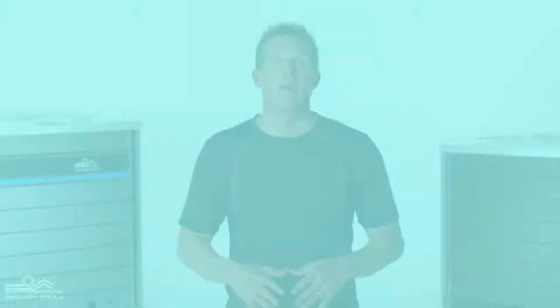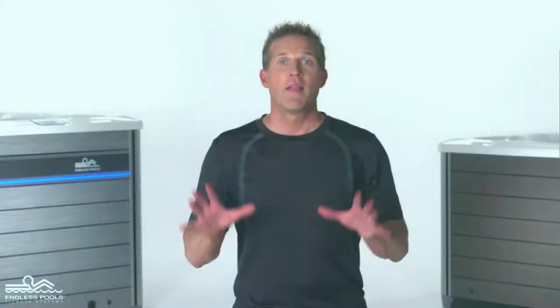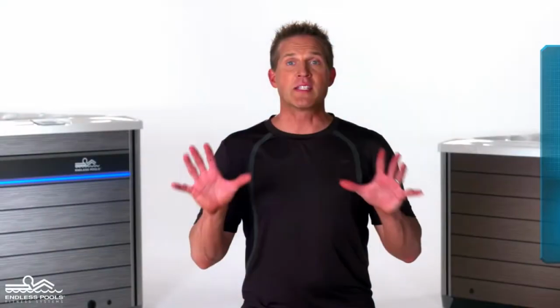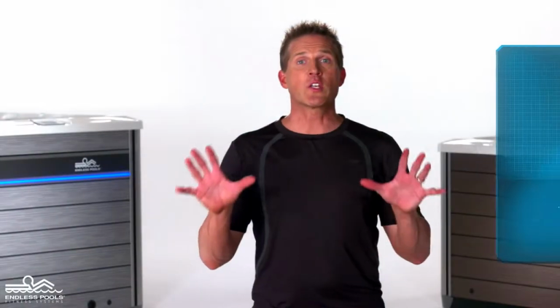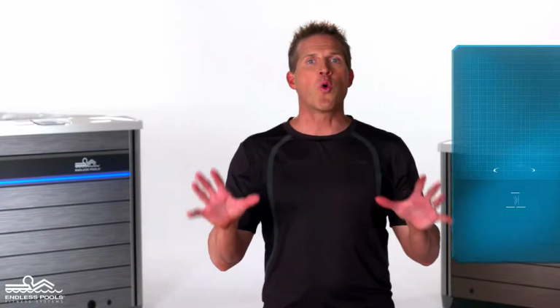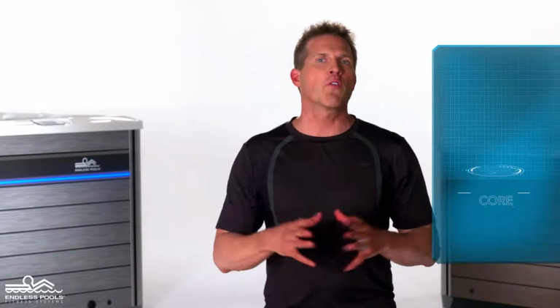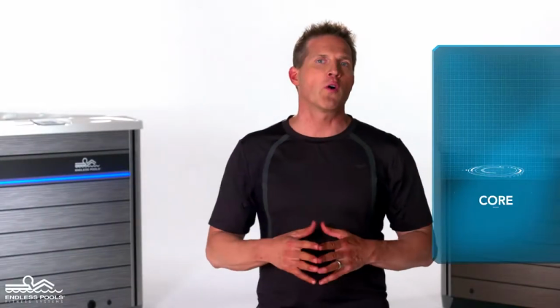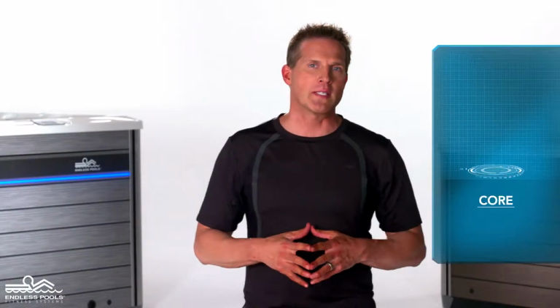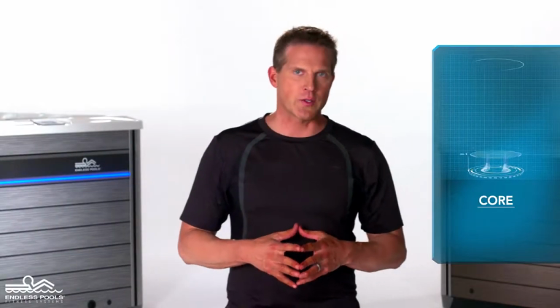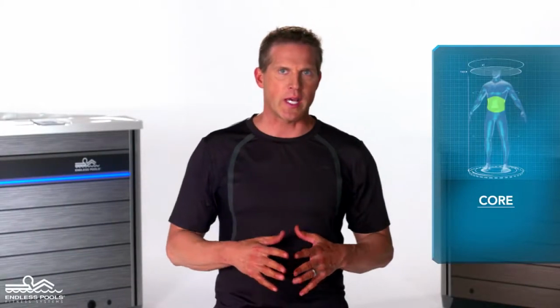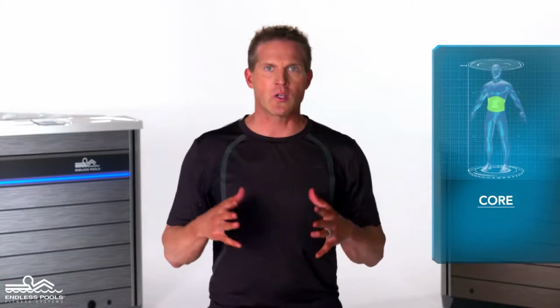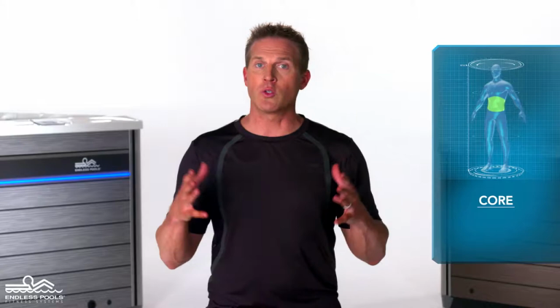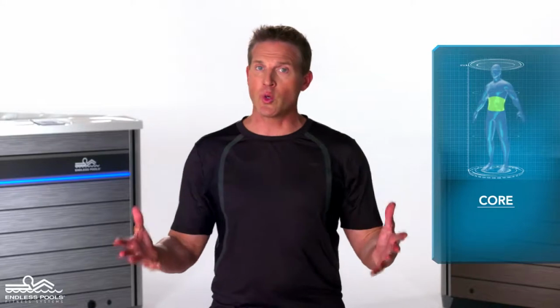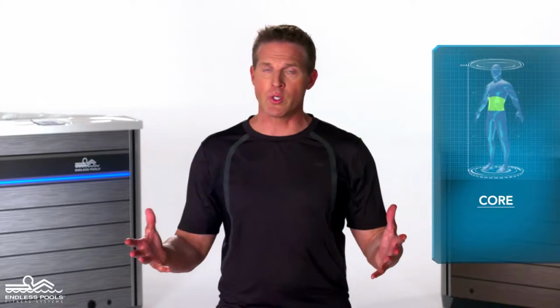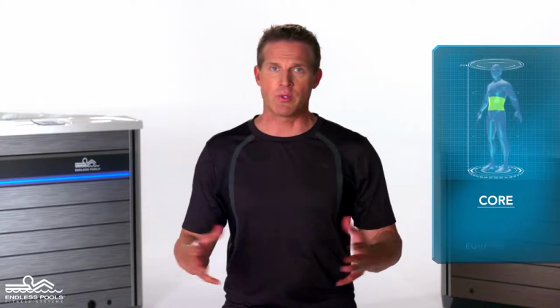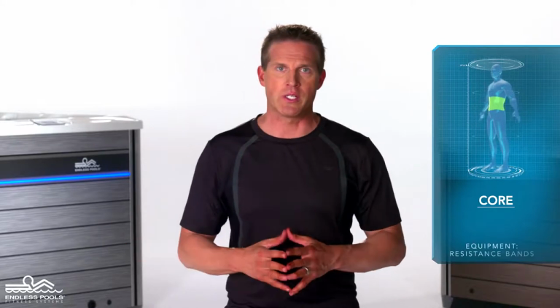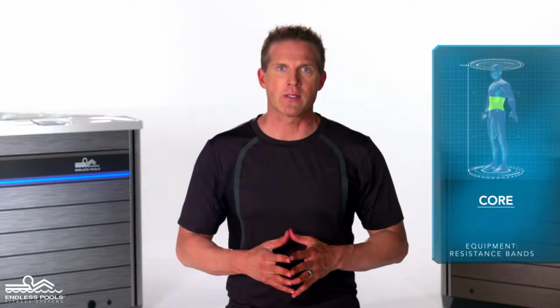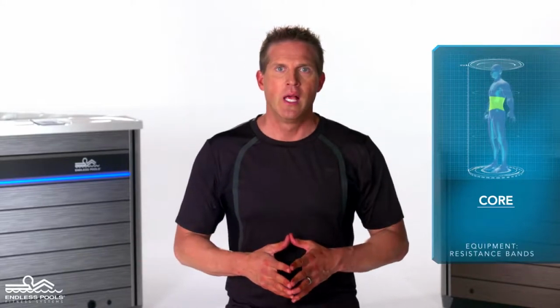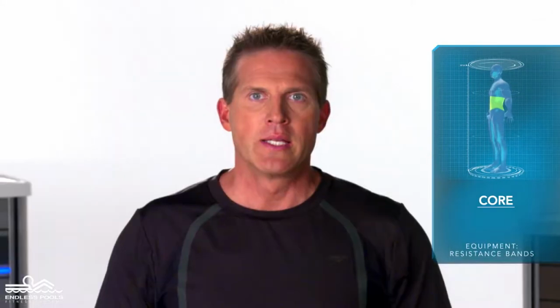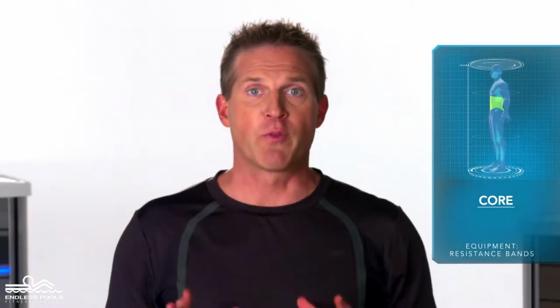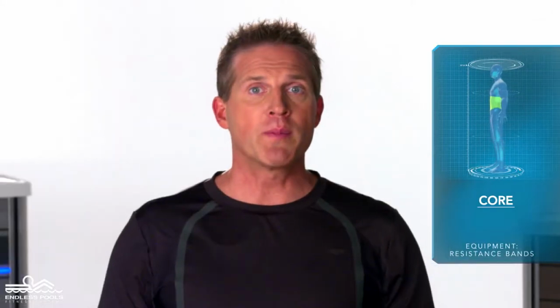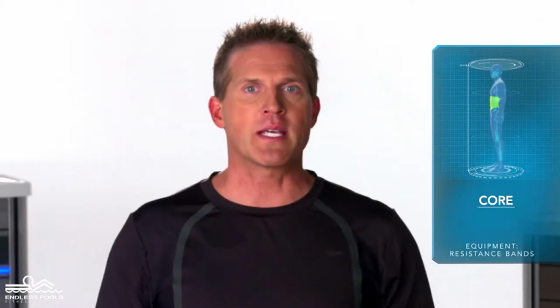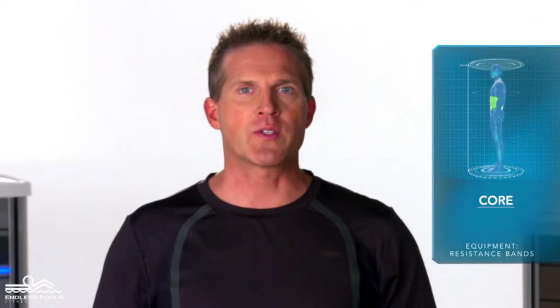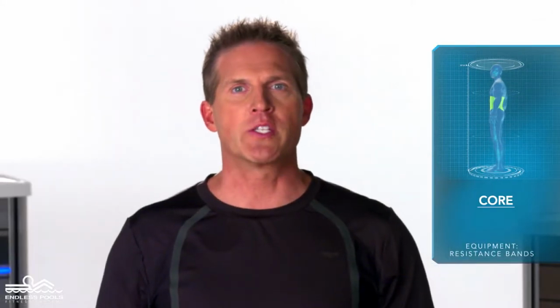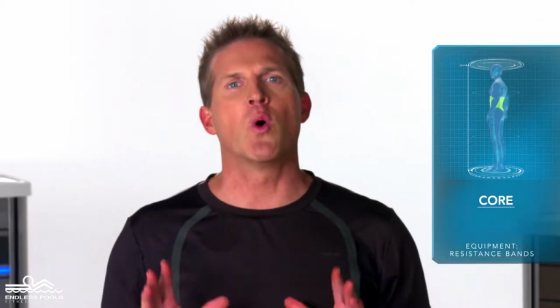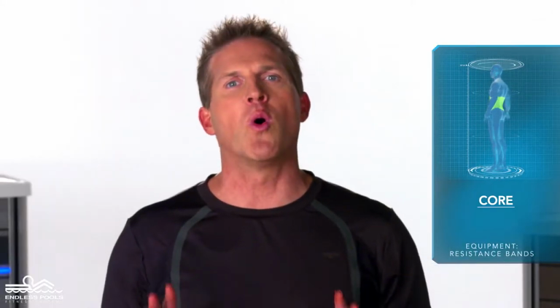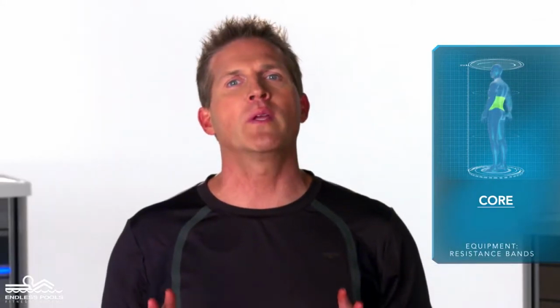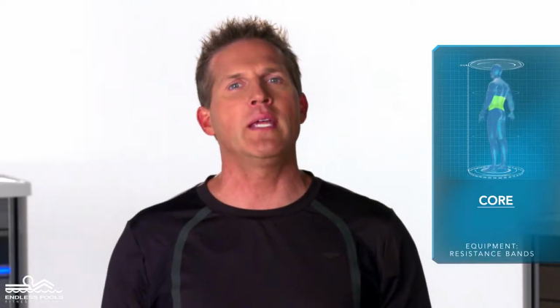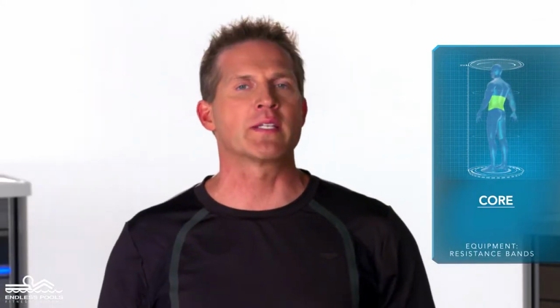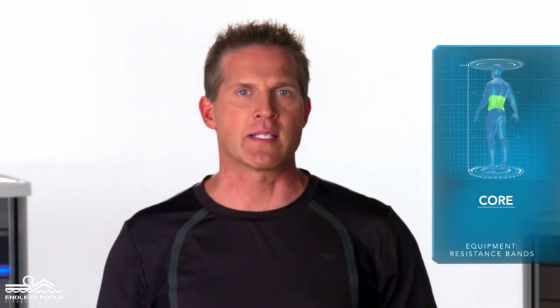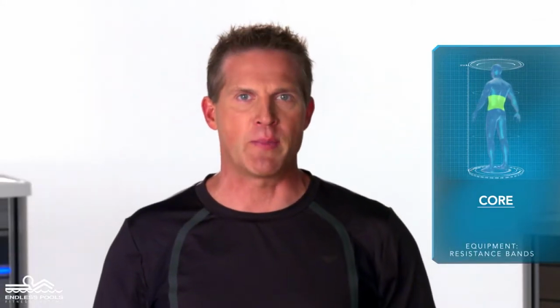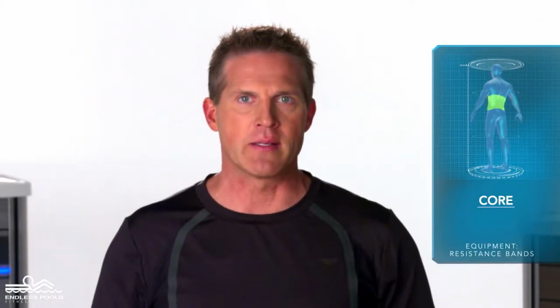This is a core focused exercise called torso rotations. To perform this exercise you will only need resistance bands.